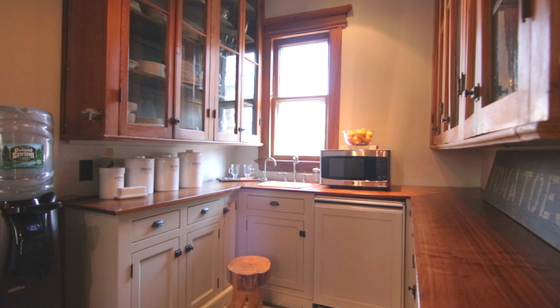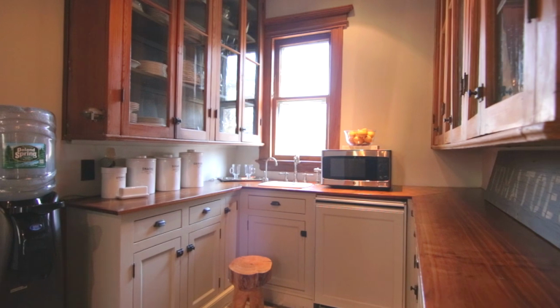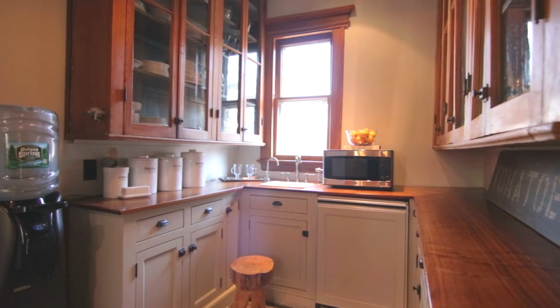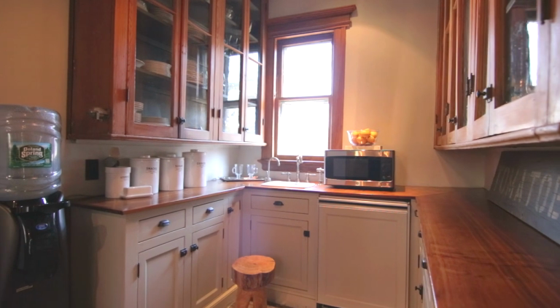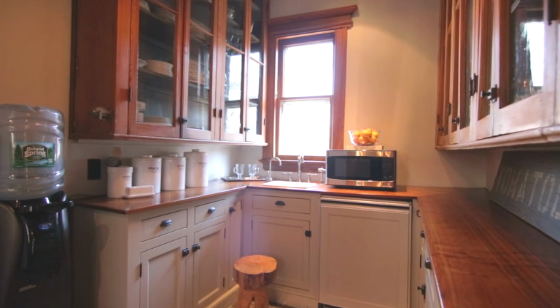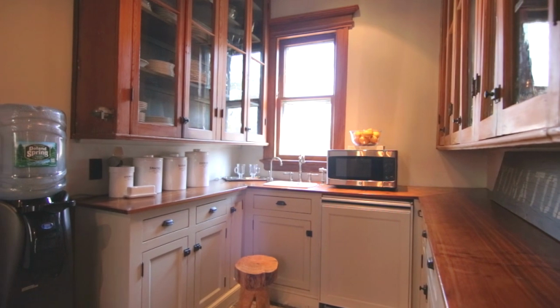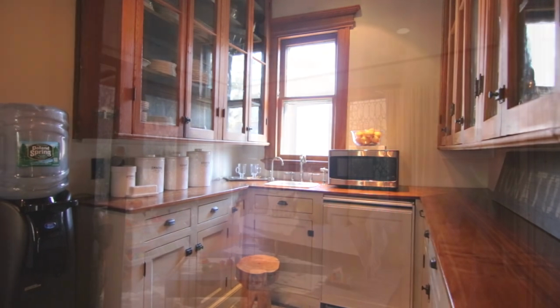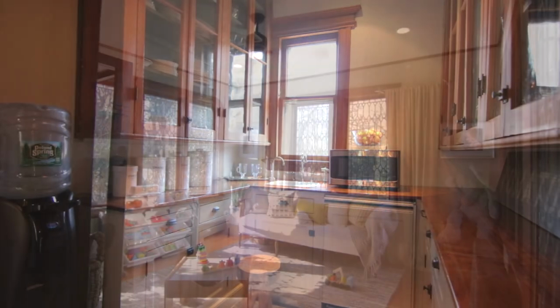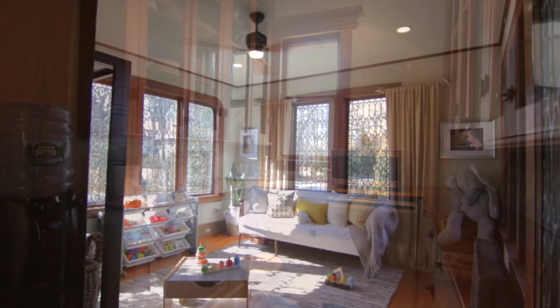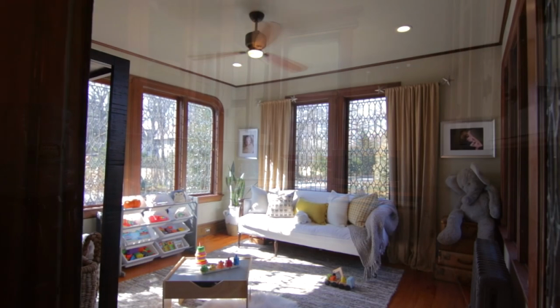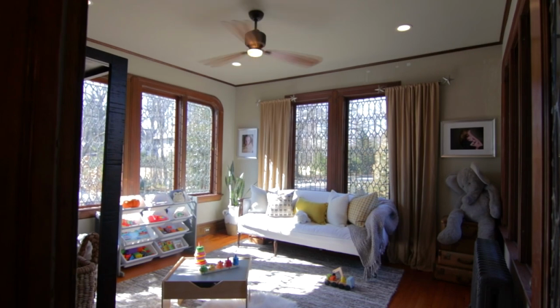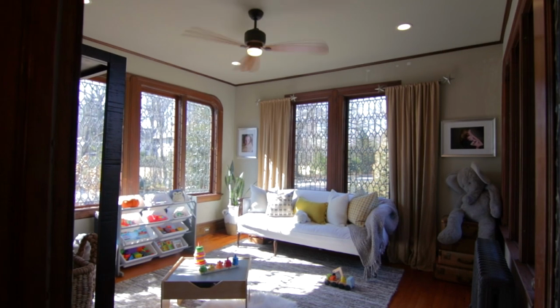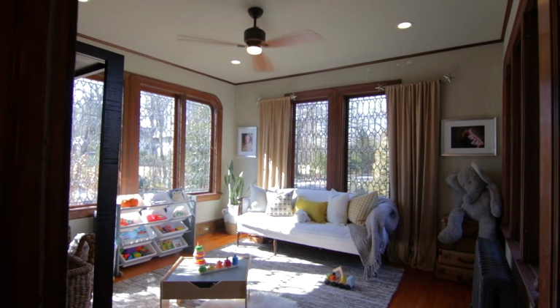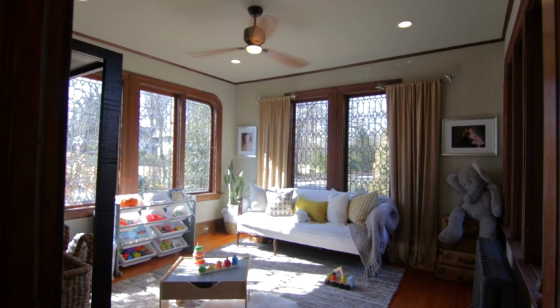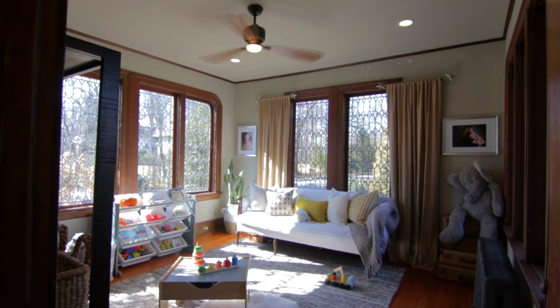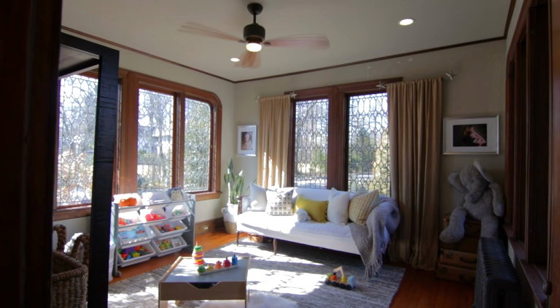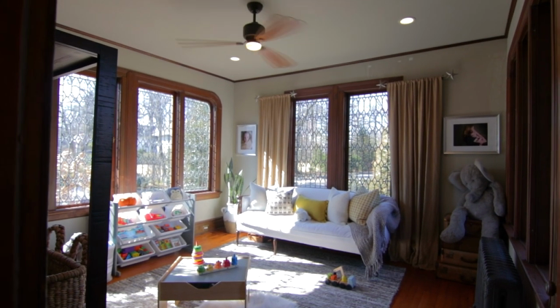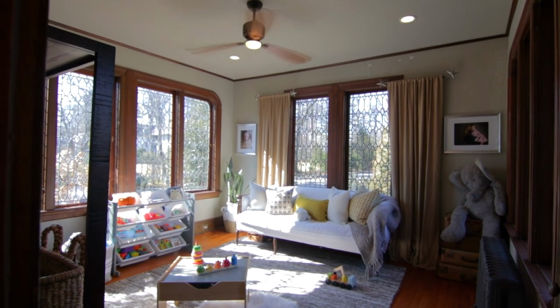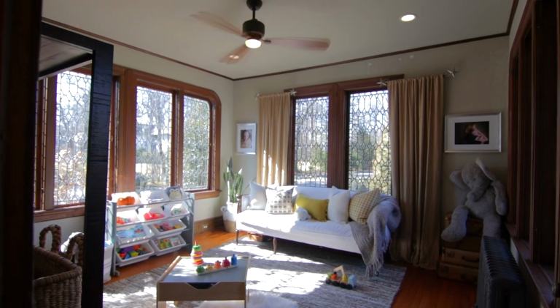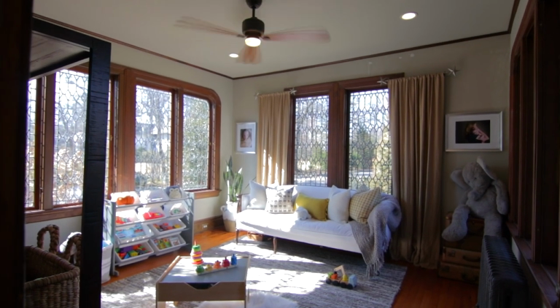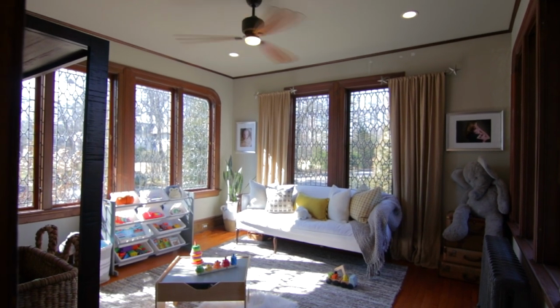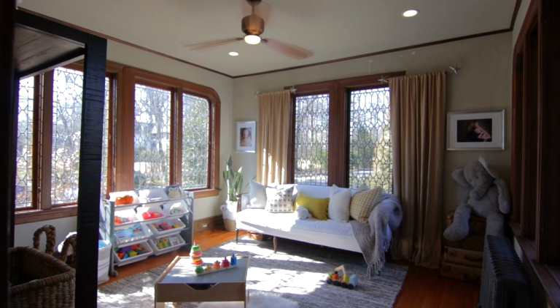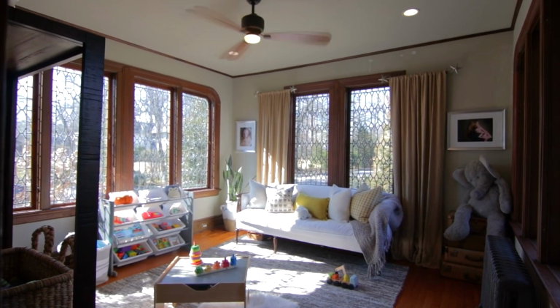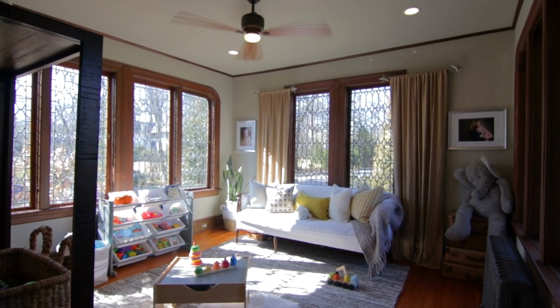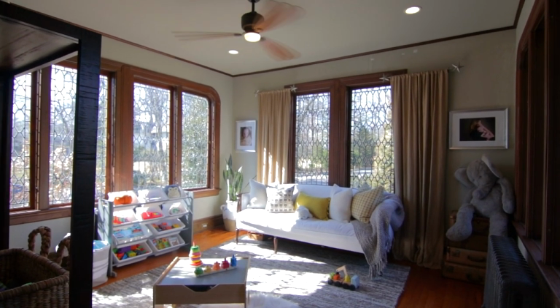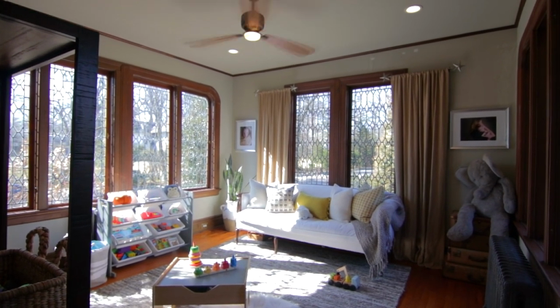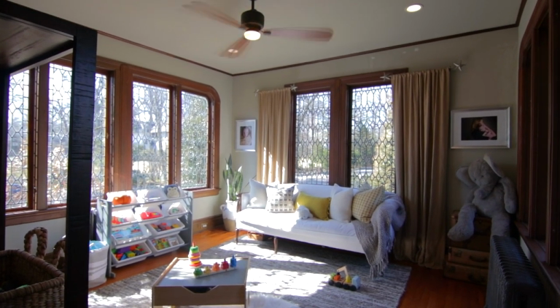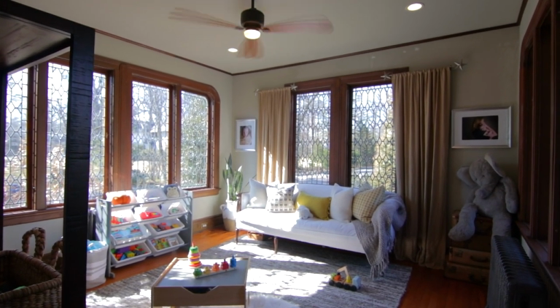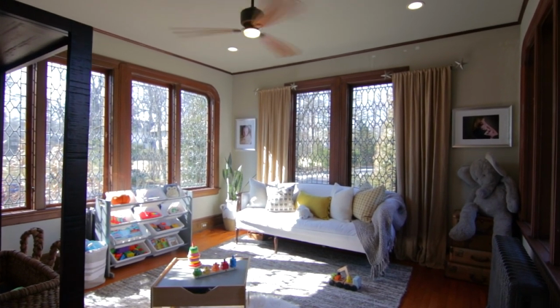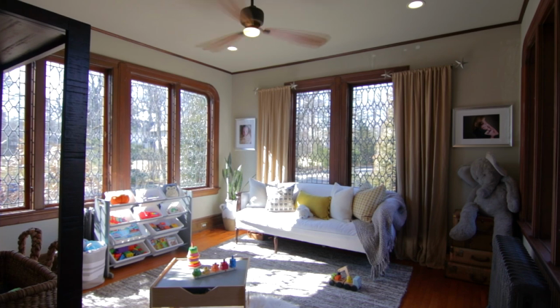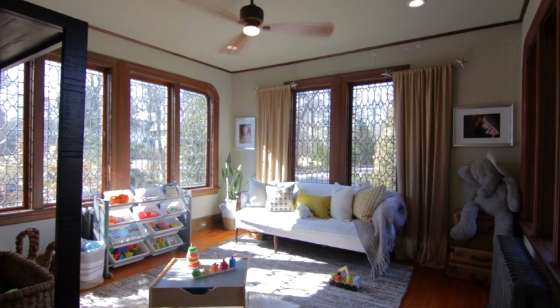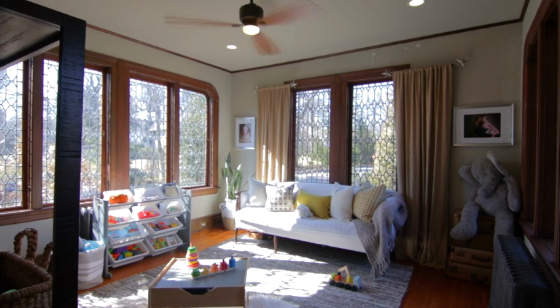The first floor also includes a sunroom, a screened-in porch, a family room, and mudroom.